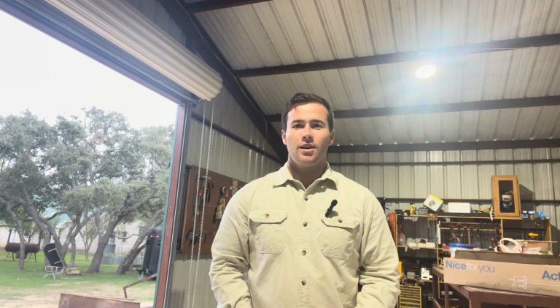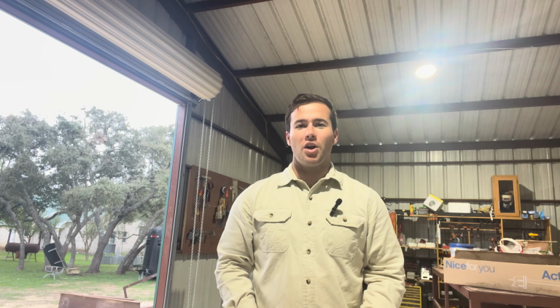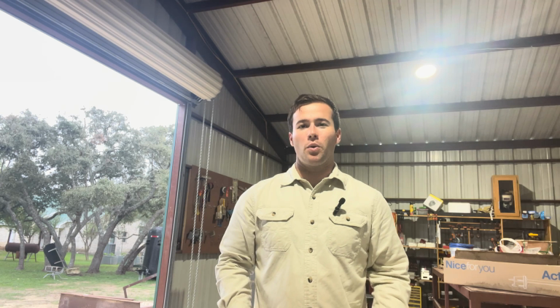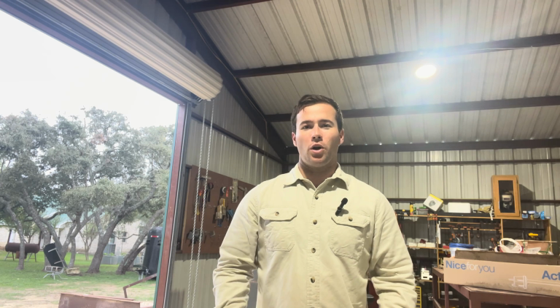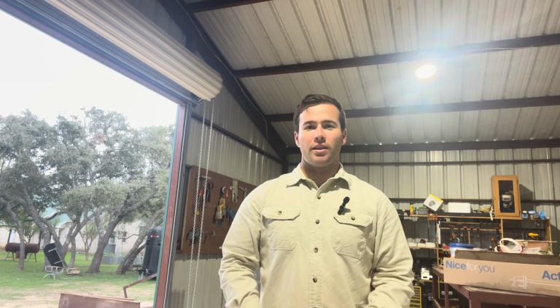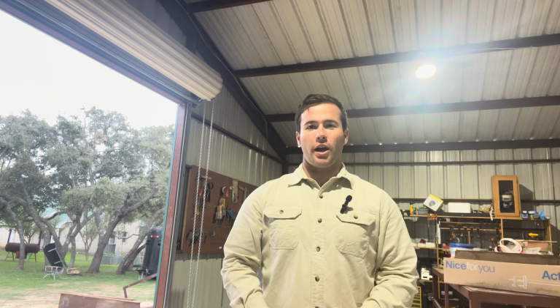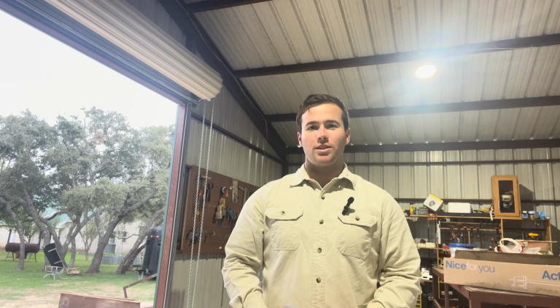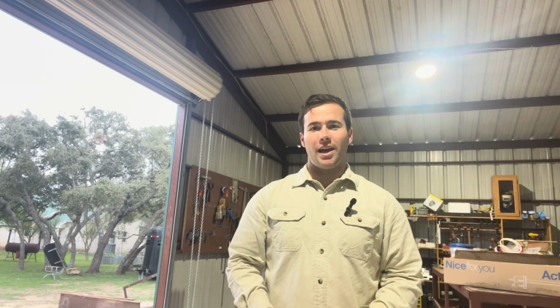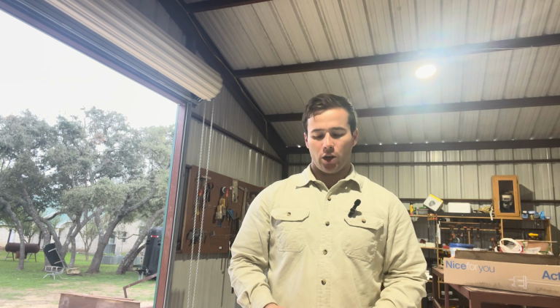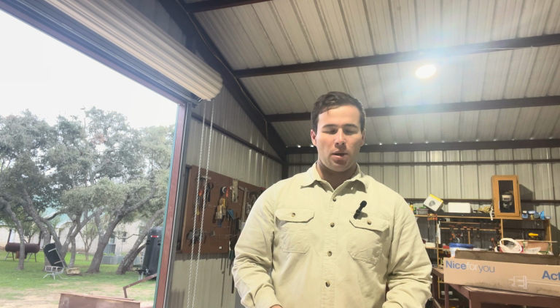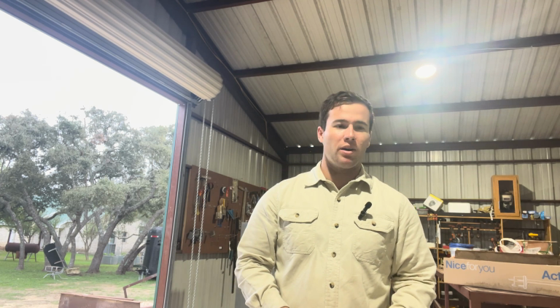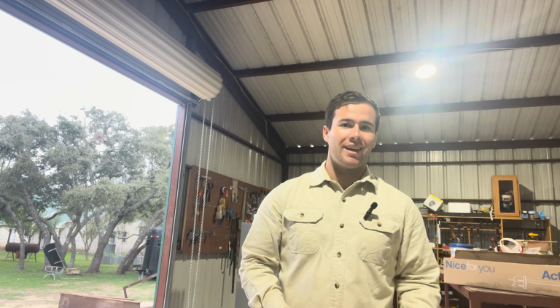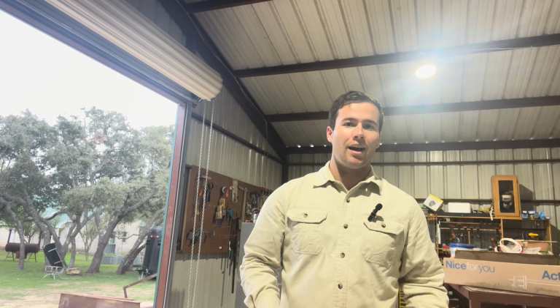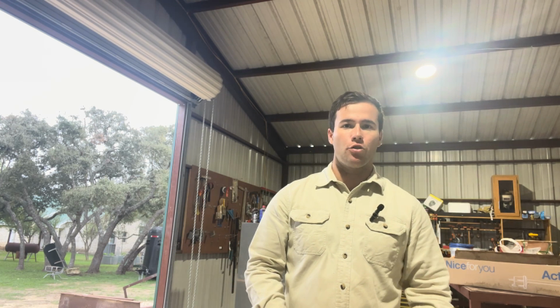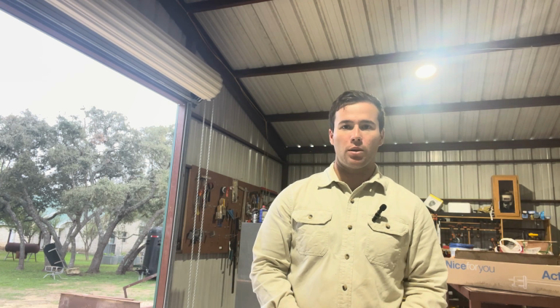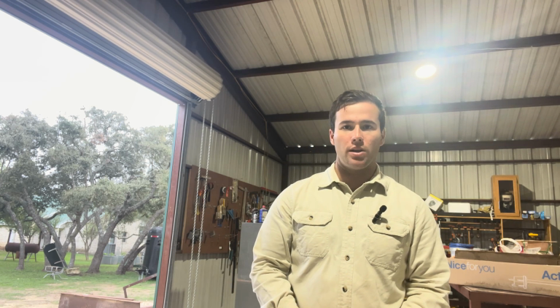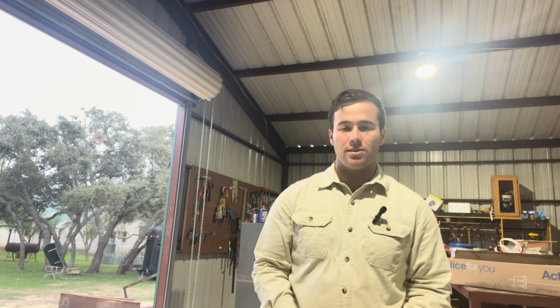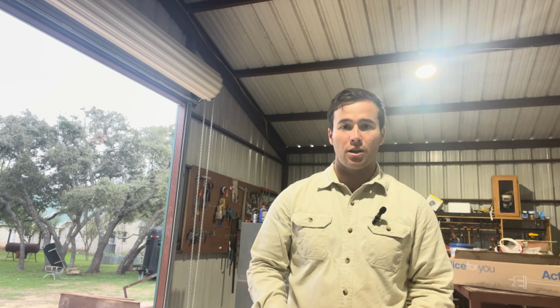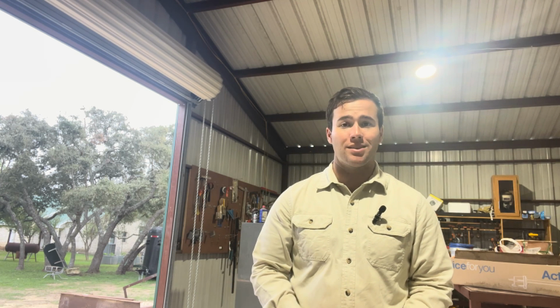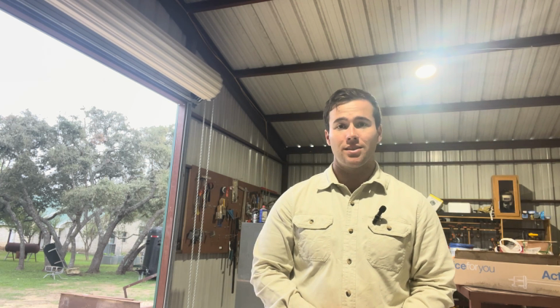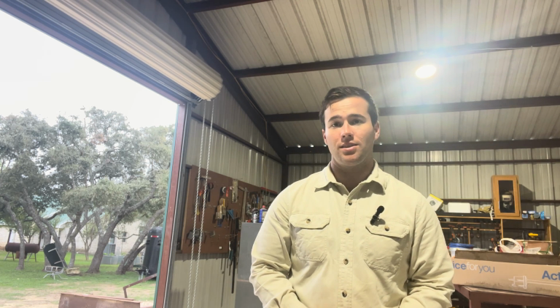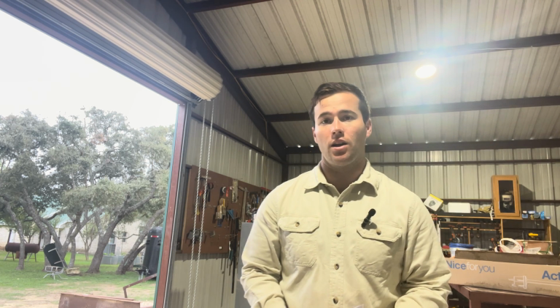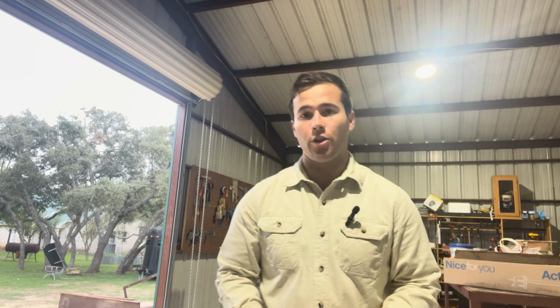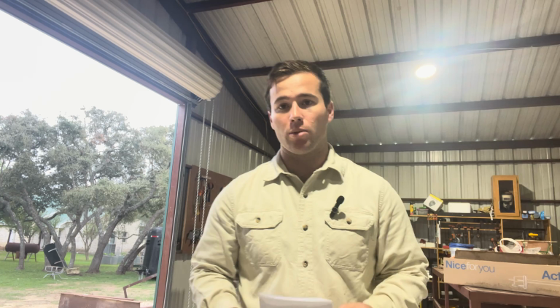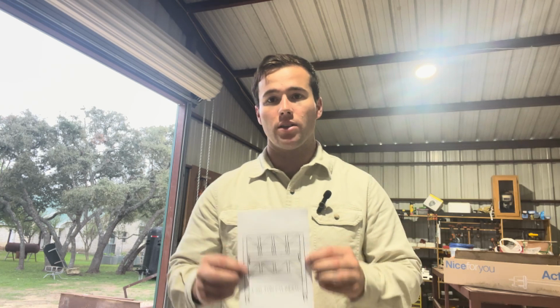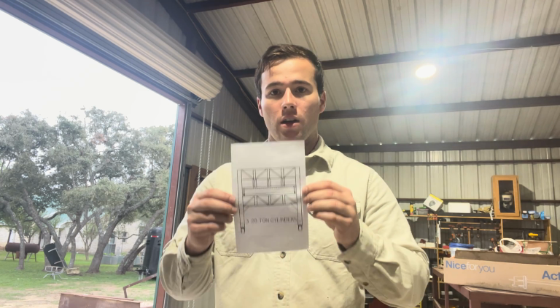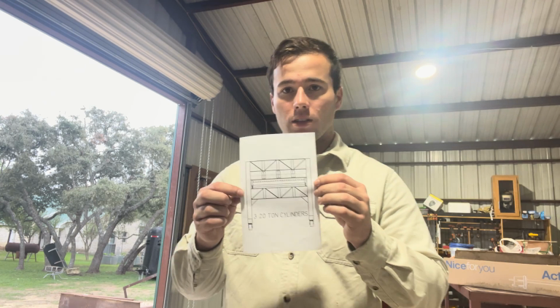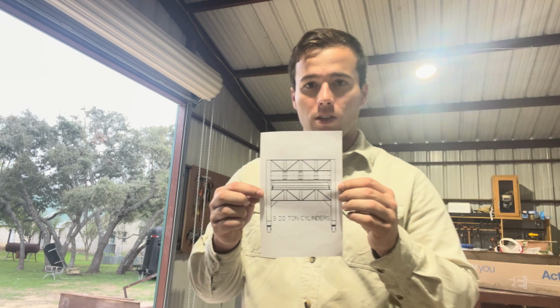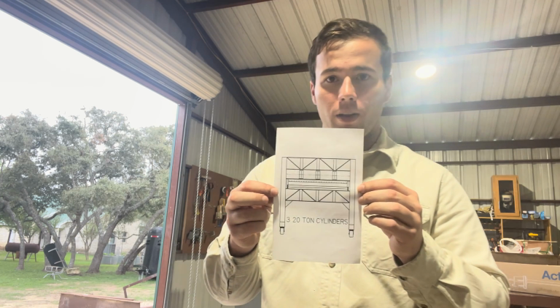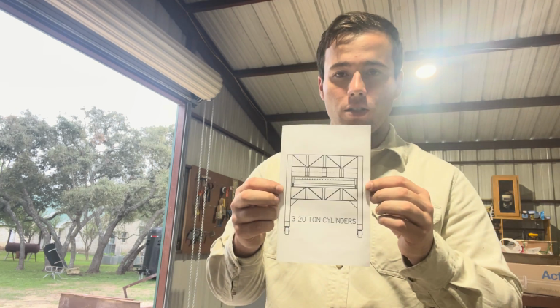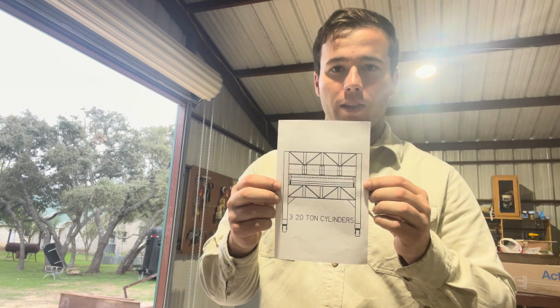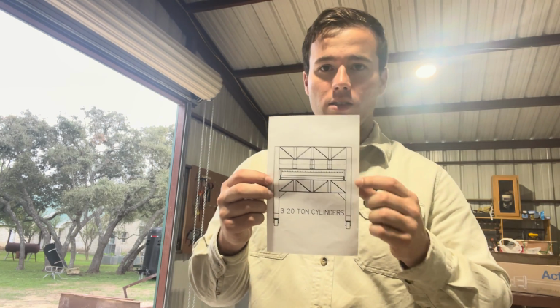Hello everyone and welcome back to the channel. Today we are going to be building a hydraulic press — a 60 ton hydraulic press. It's going to look something just like this.